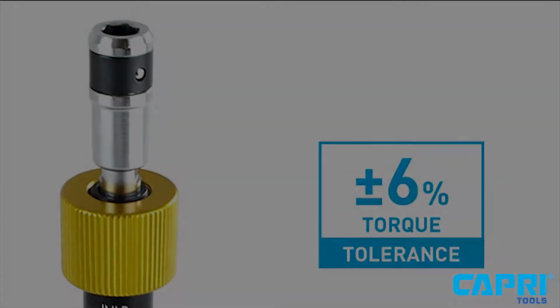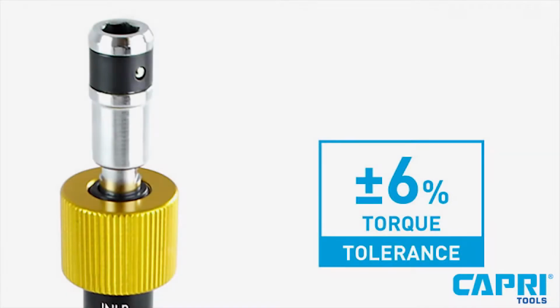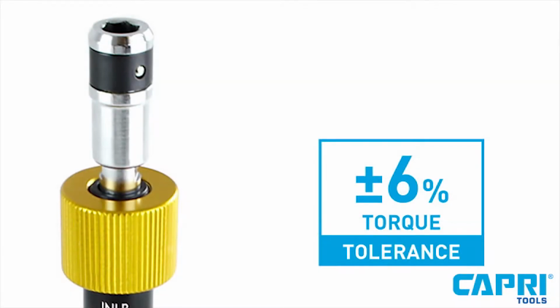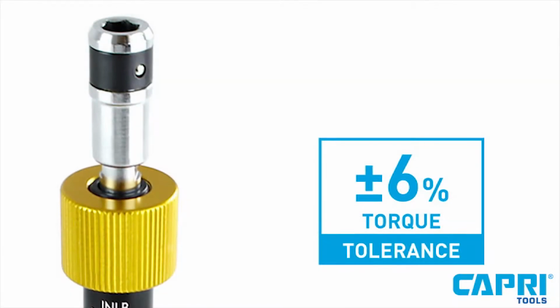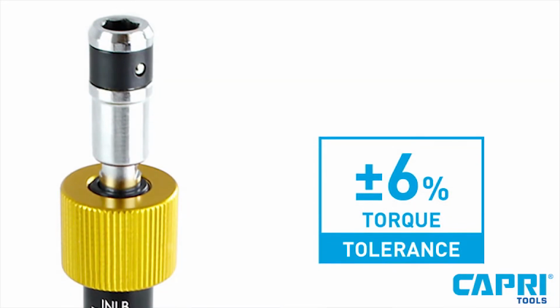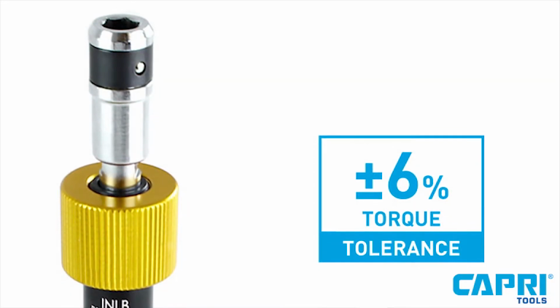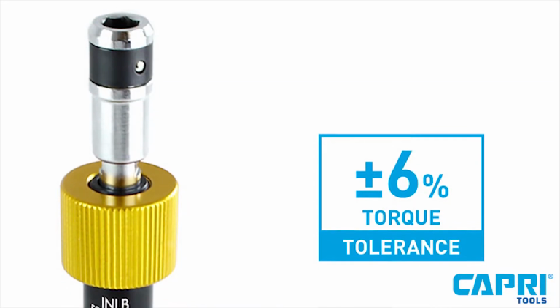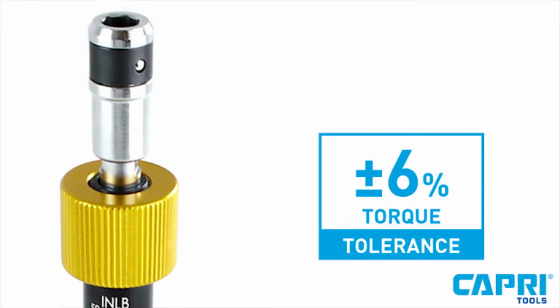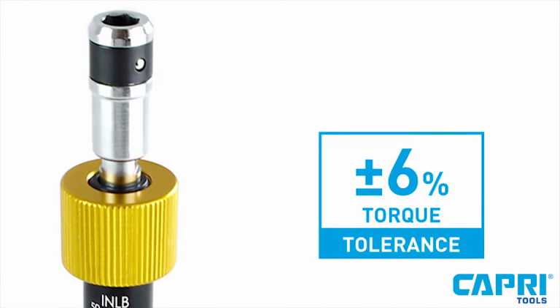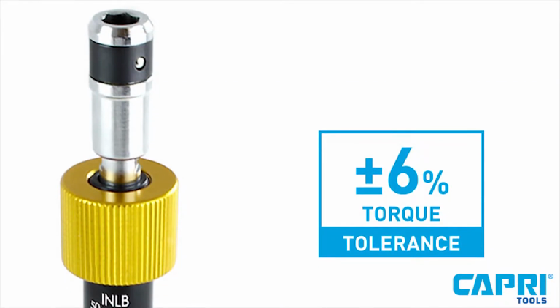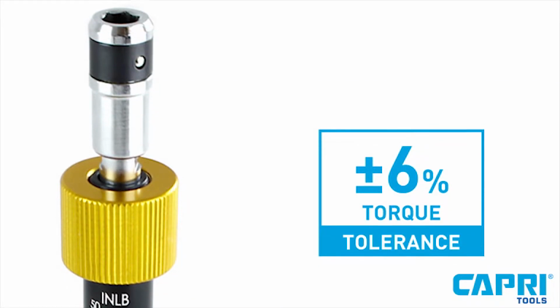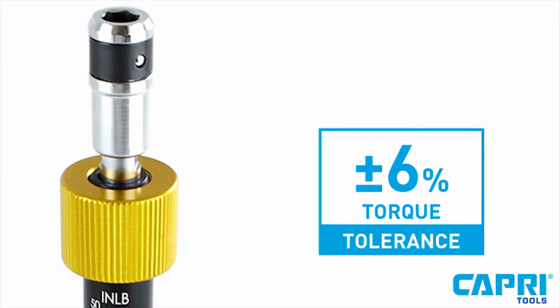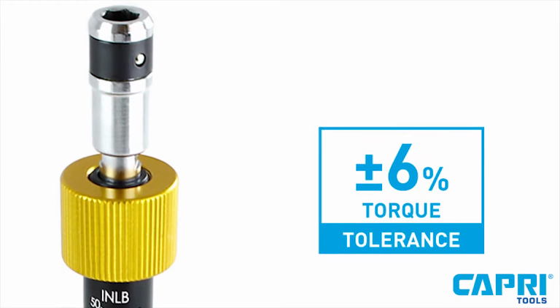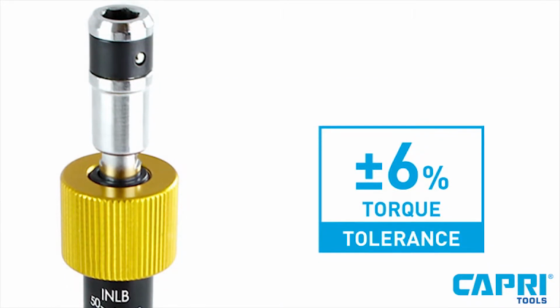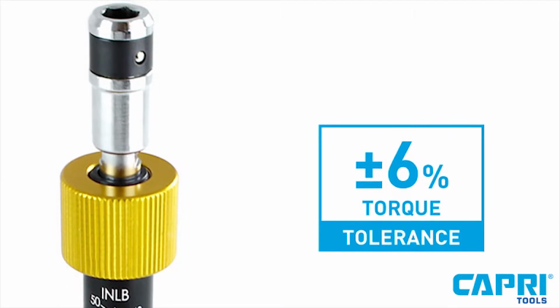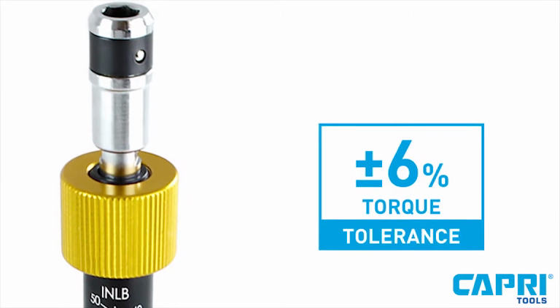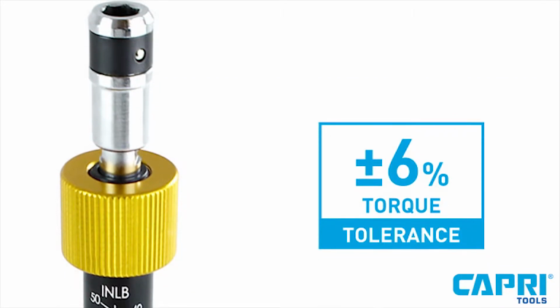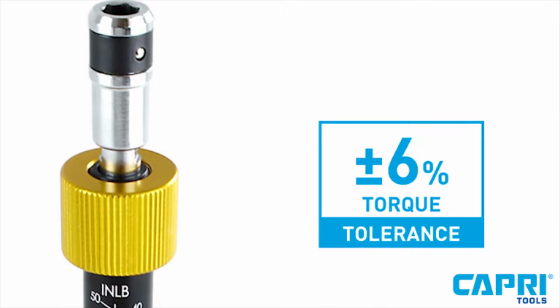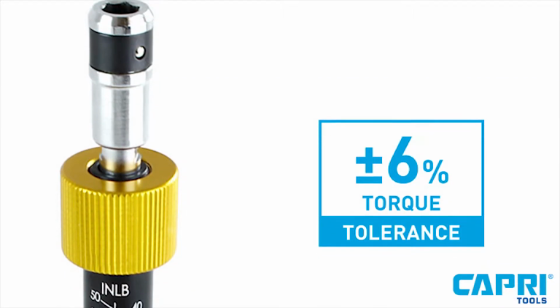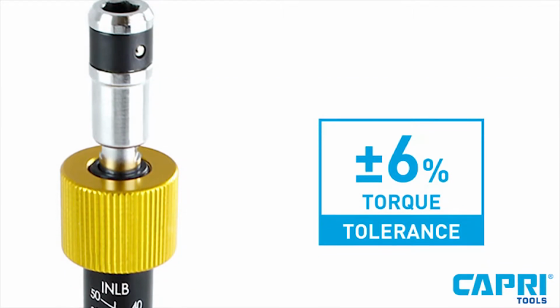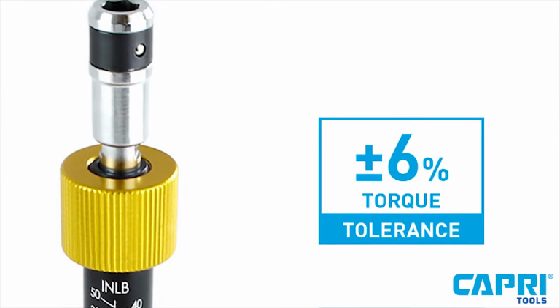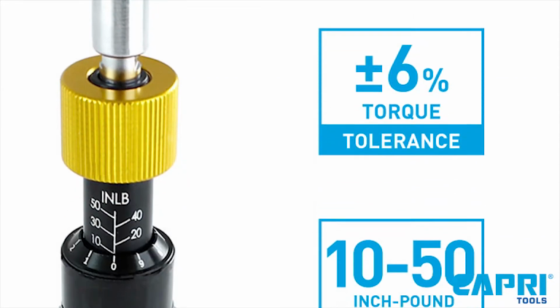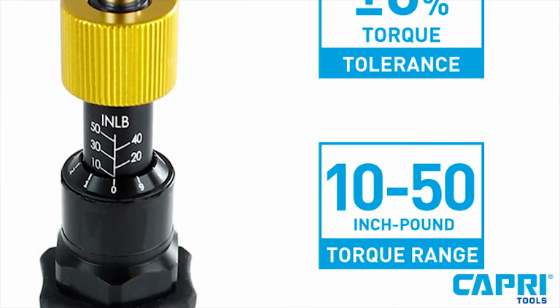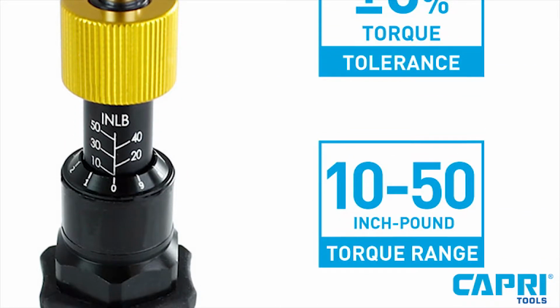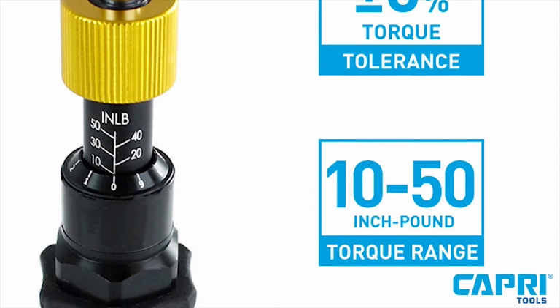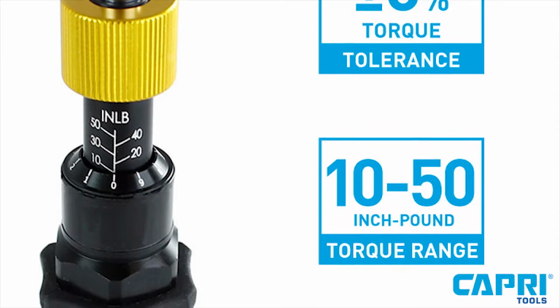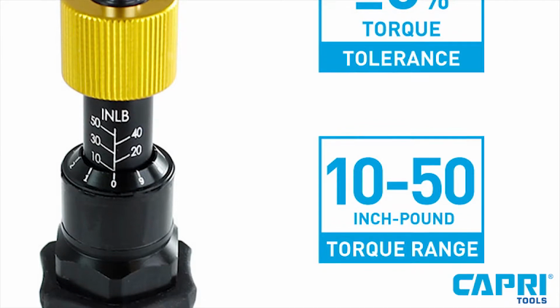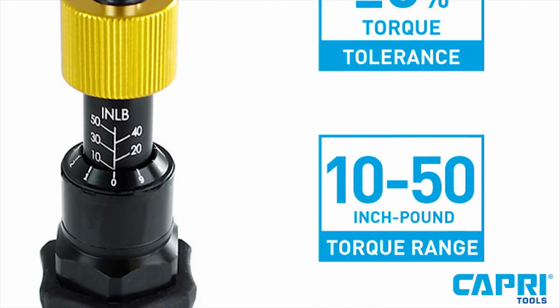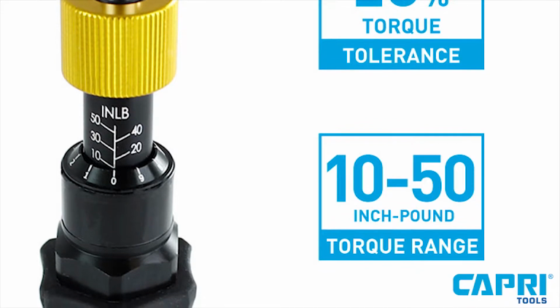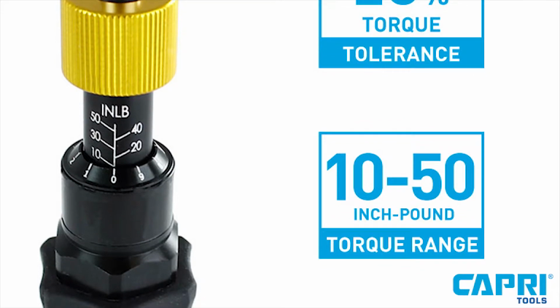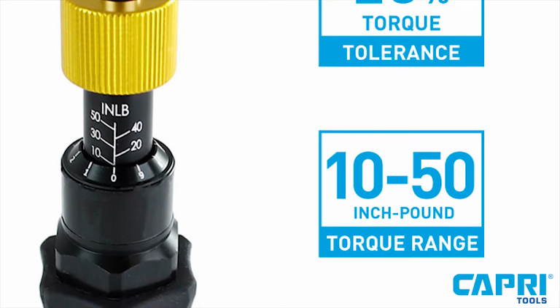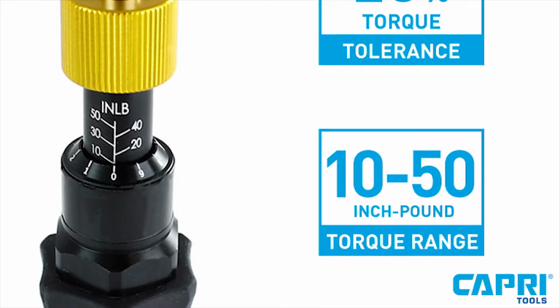It comes with a torque tolerance of plus or minus 6% and a torque range of 10 to 50 inch pounds.